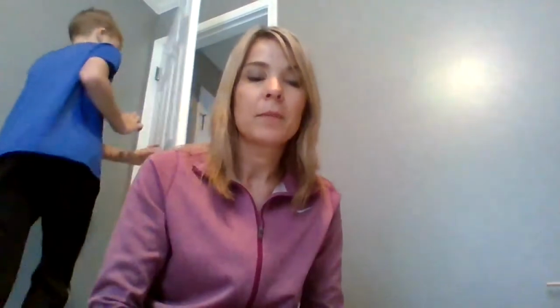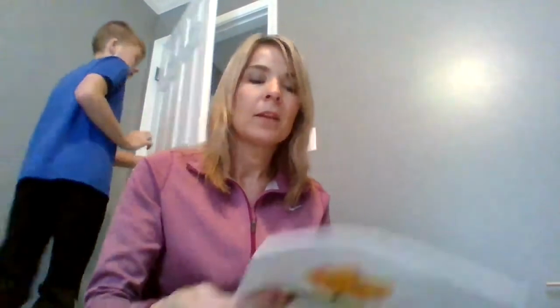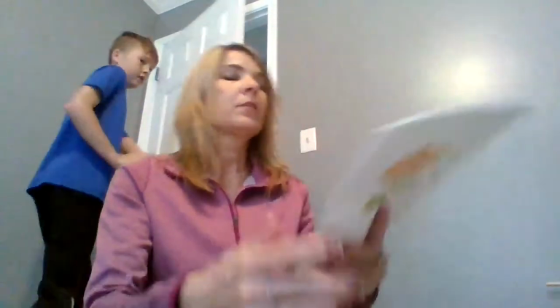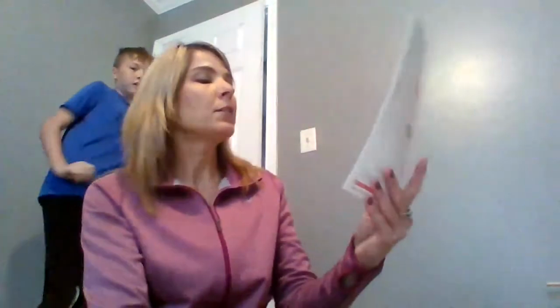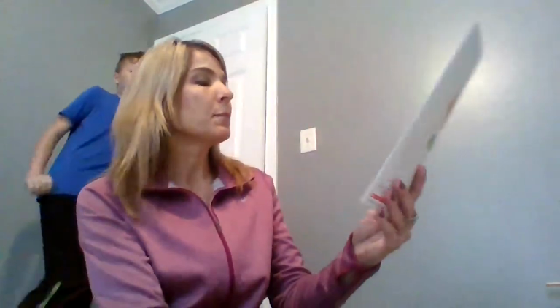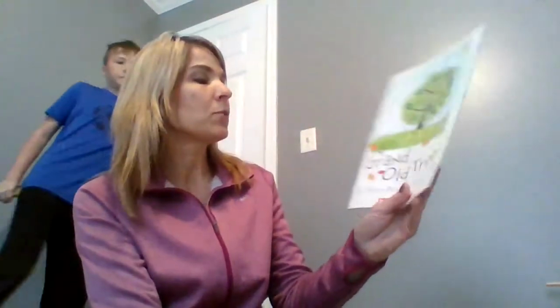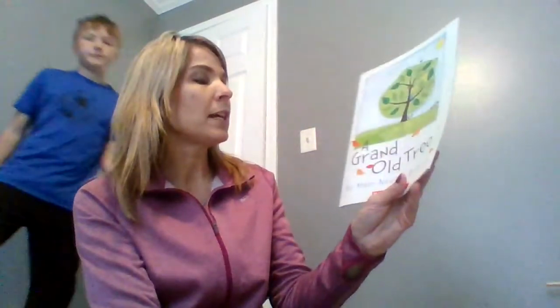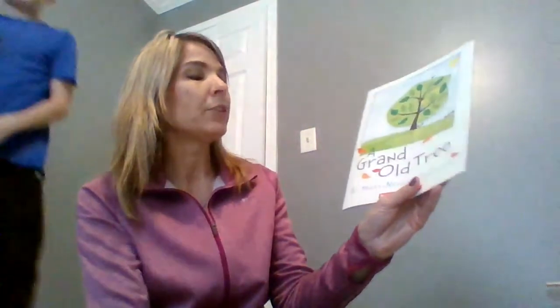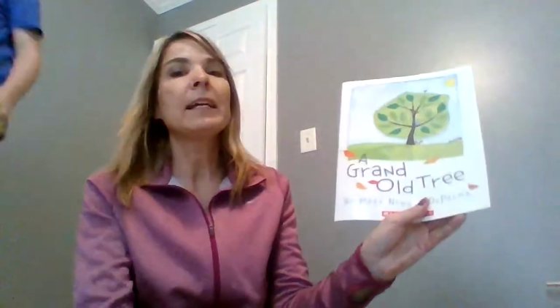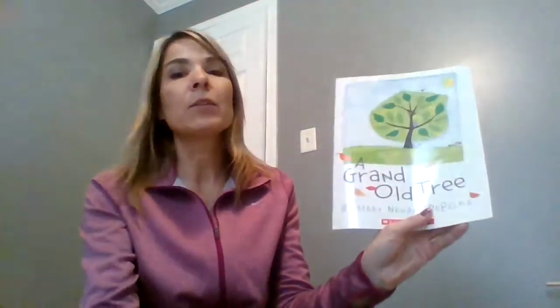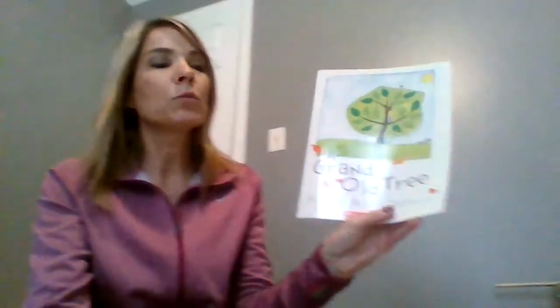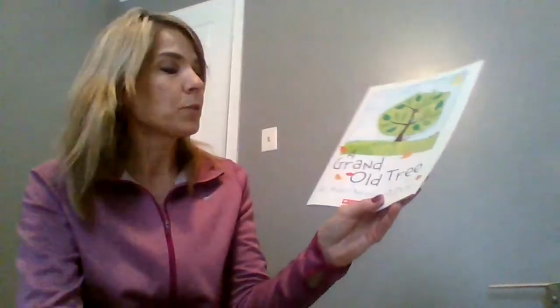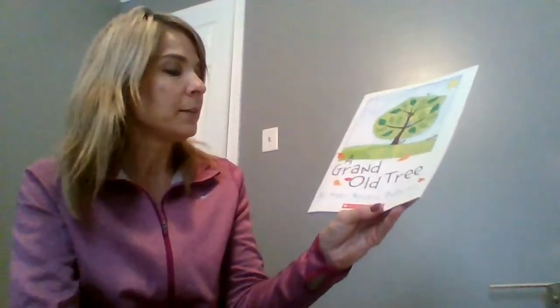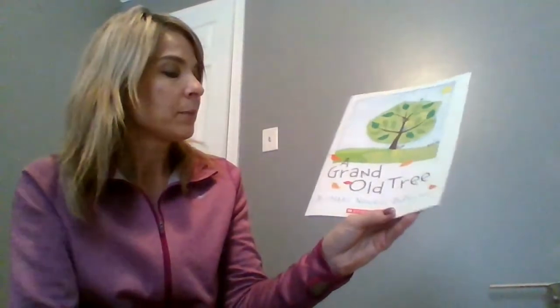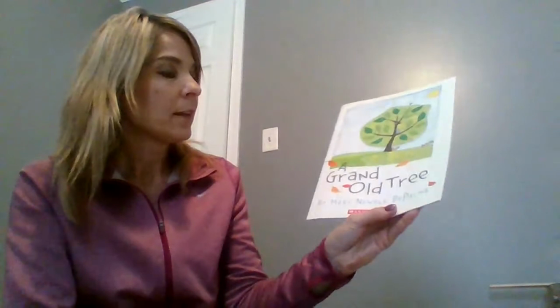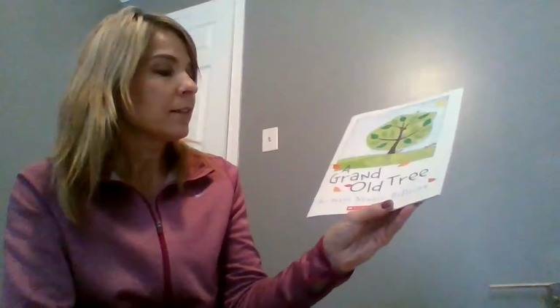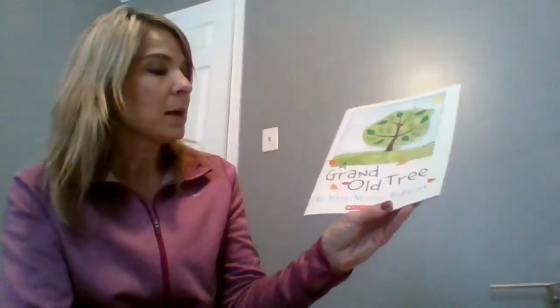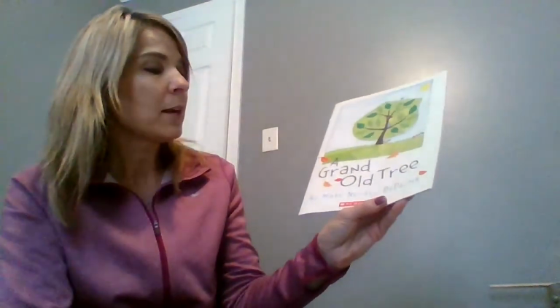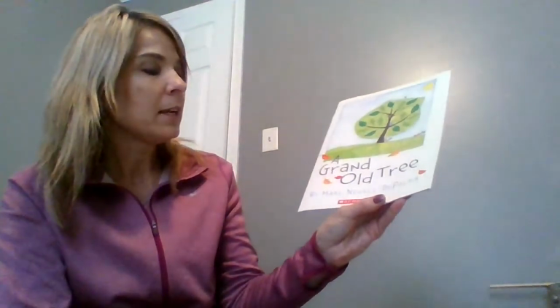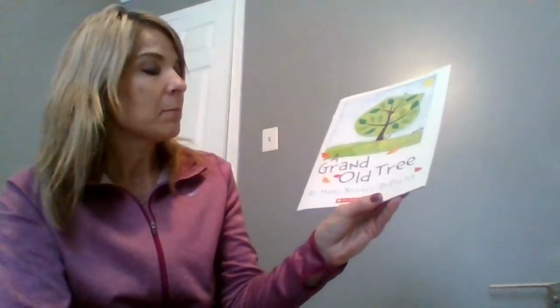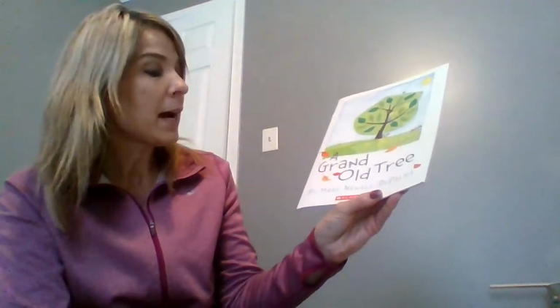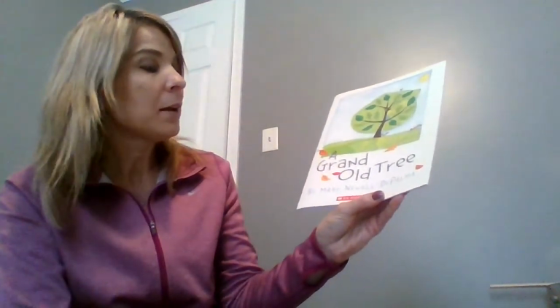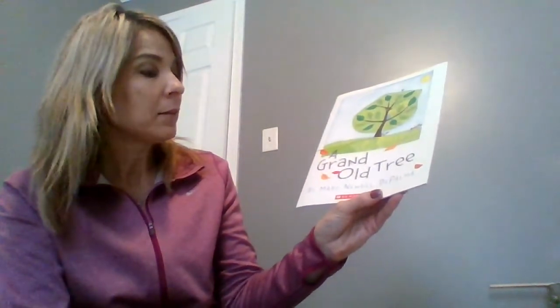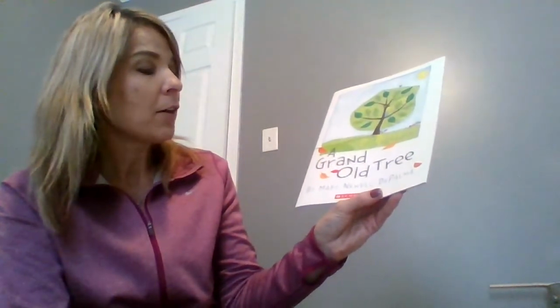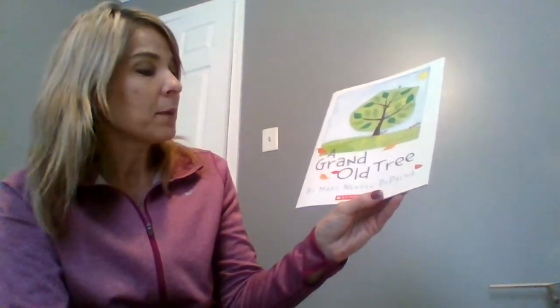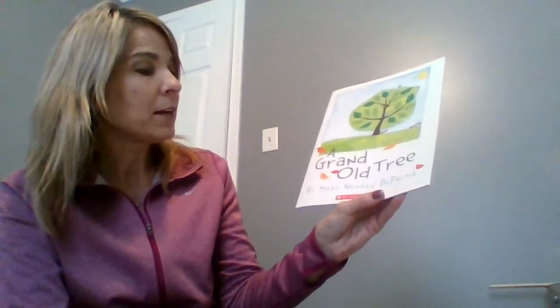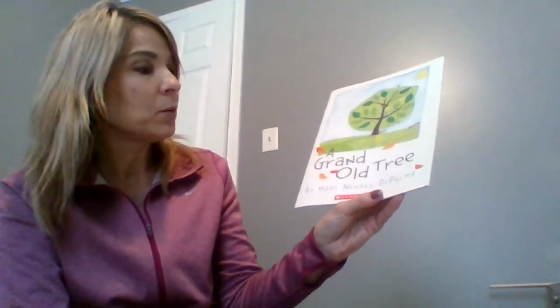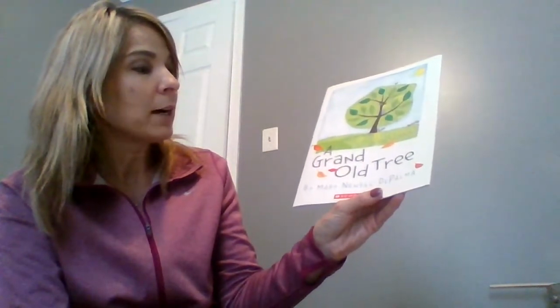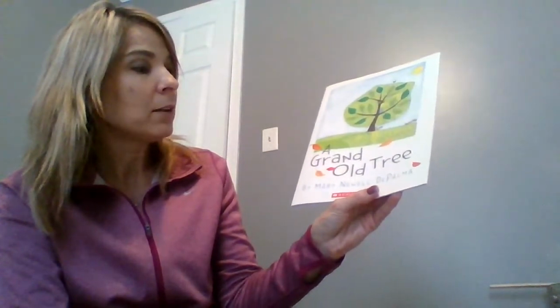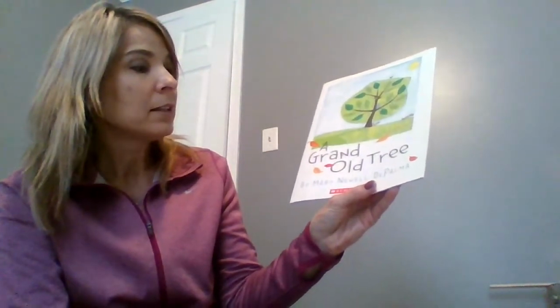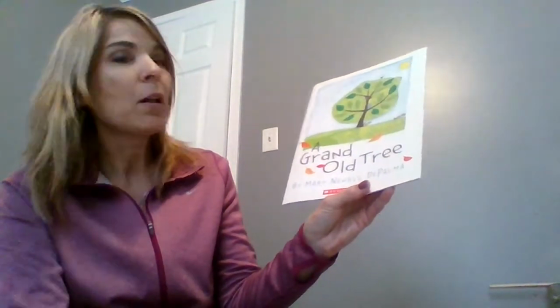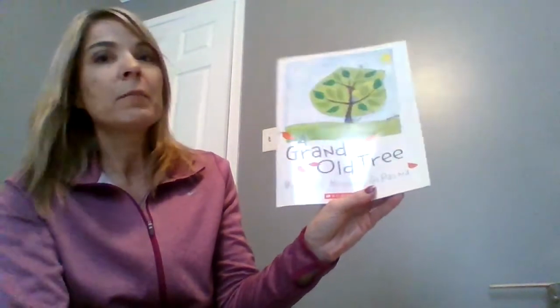So here is my story, 'A Grand Old Tree.' This is by the author Mary Newell De Palma.